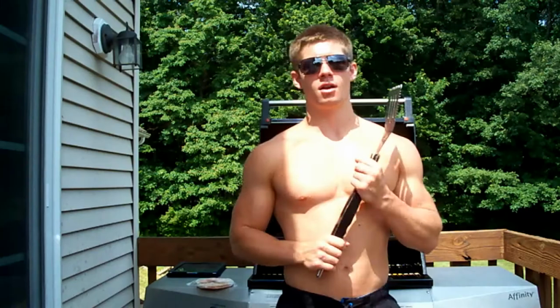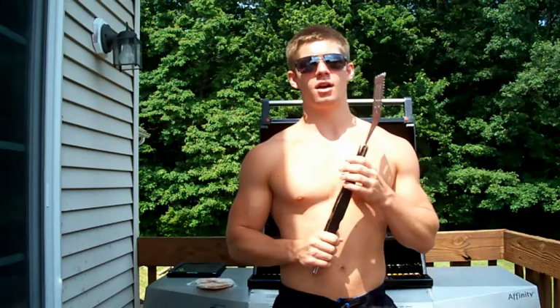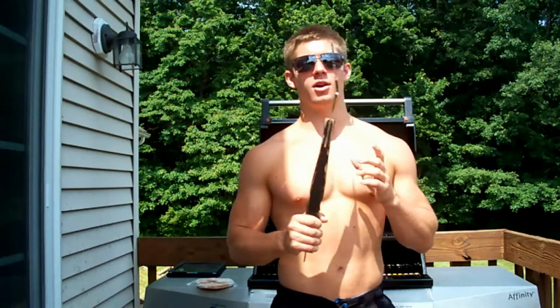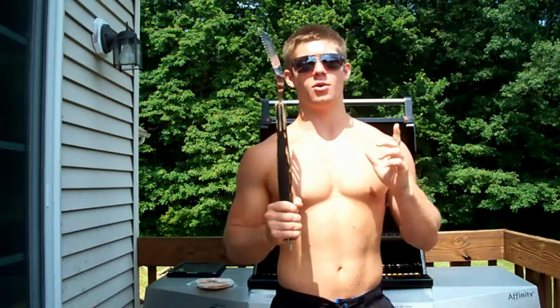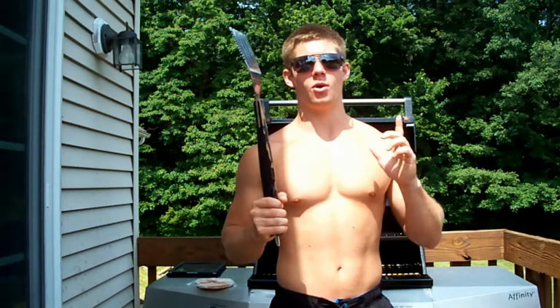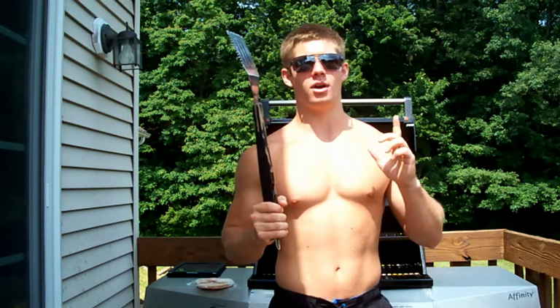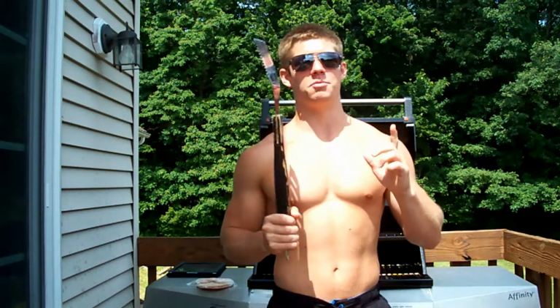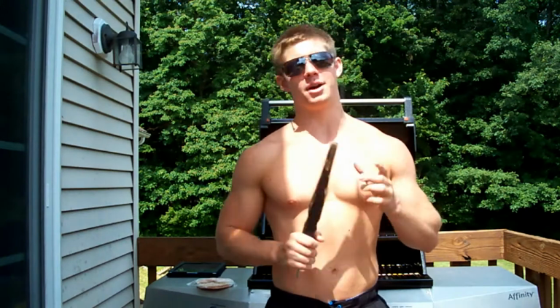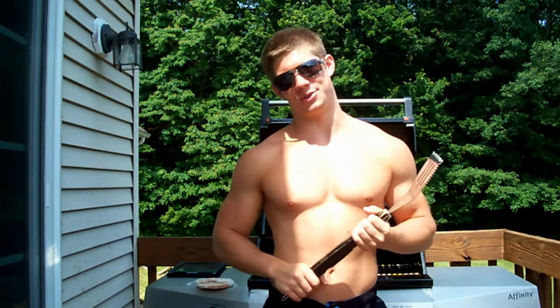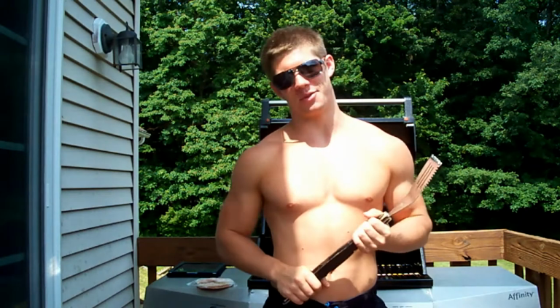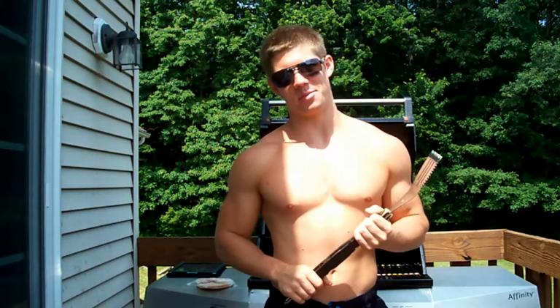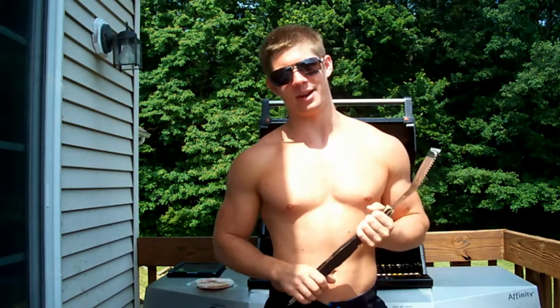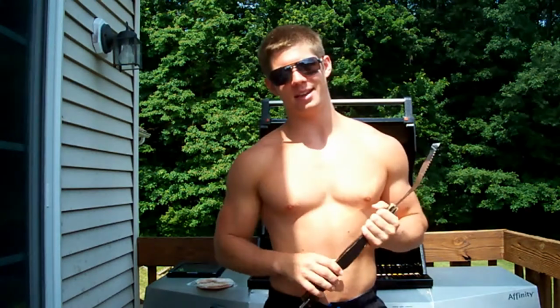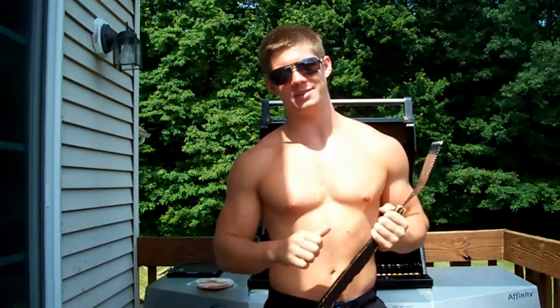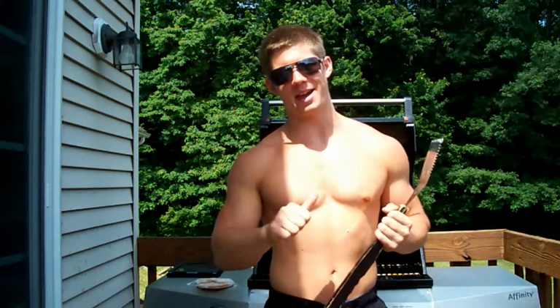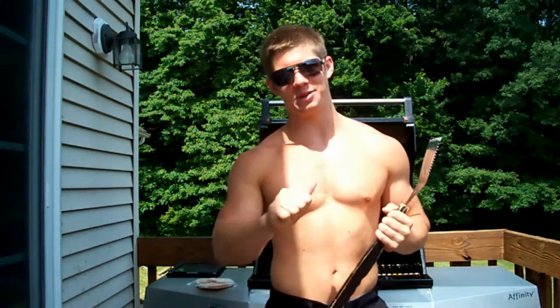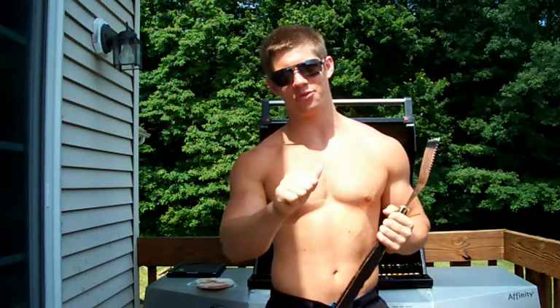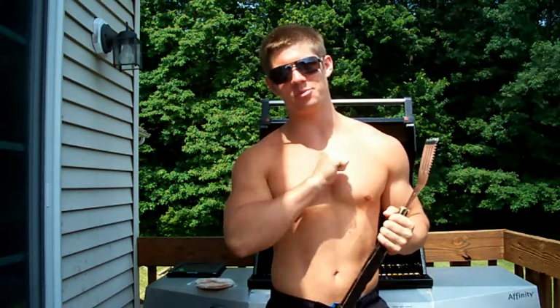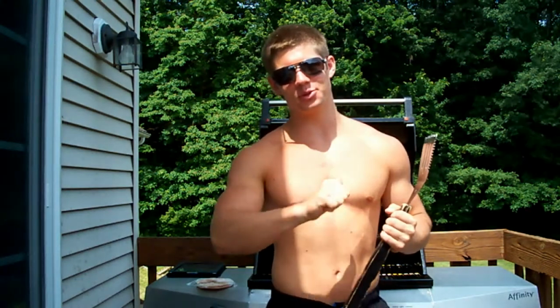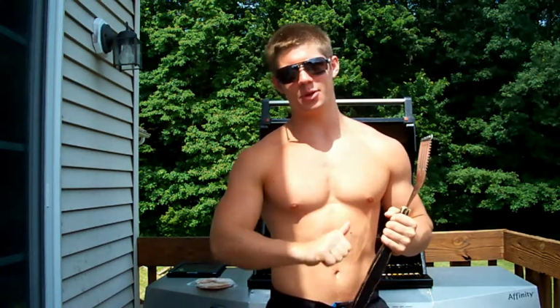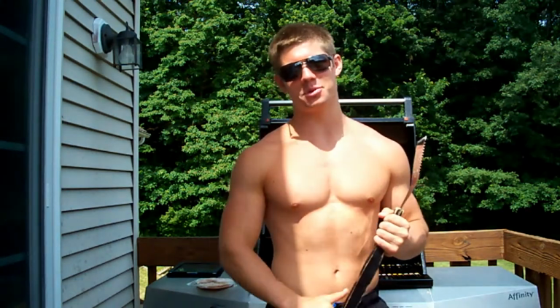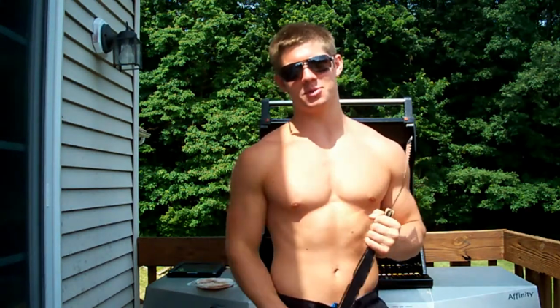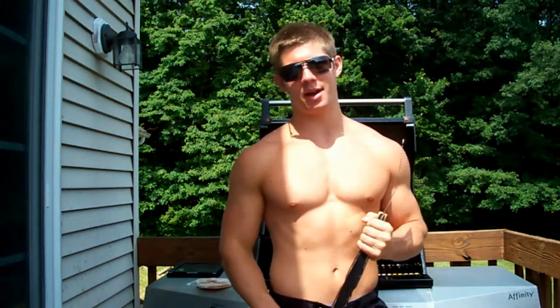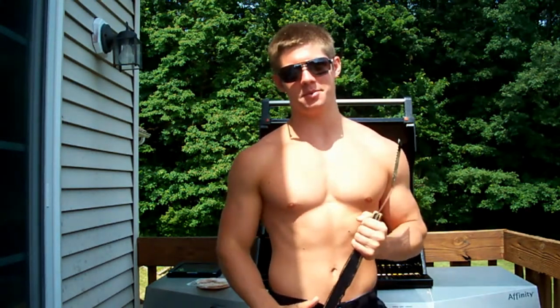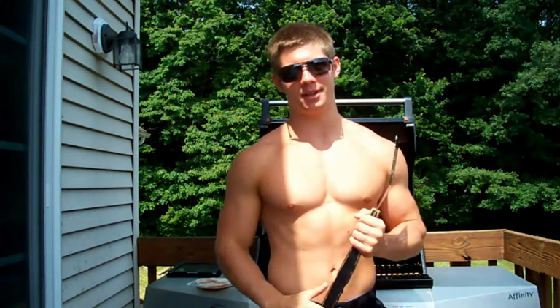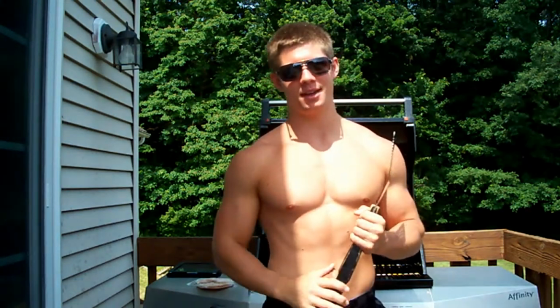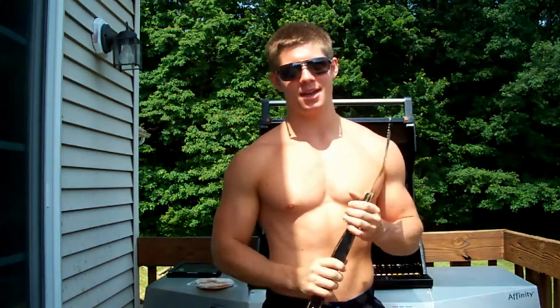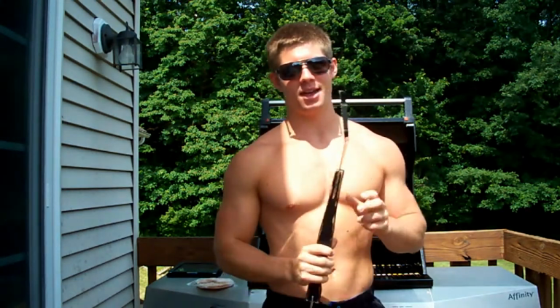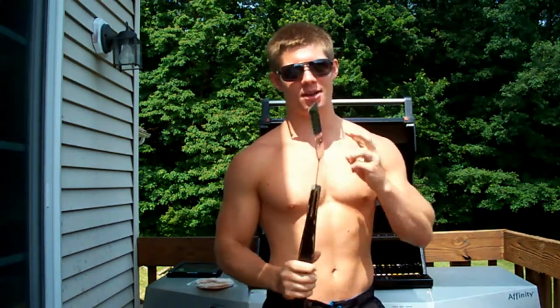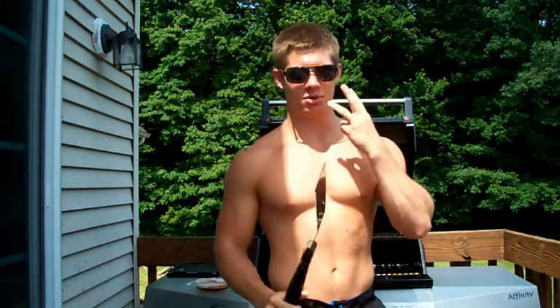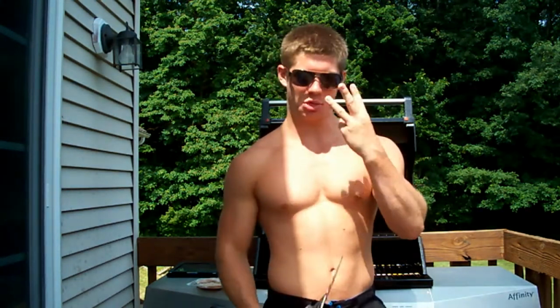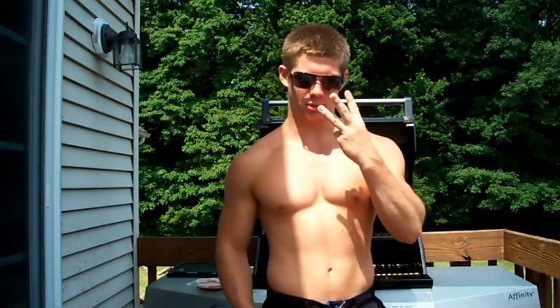Hello, hola and bonjour everybody. It's Matthew from McCroyal Bros Bodybuilding, MB3.